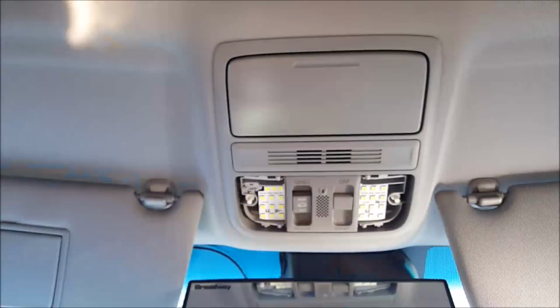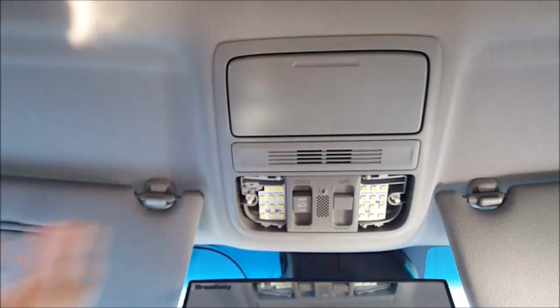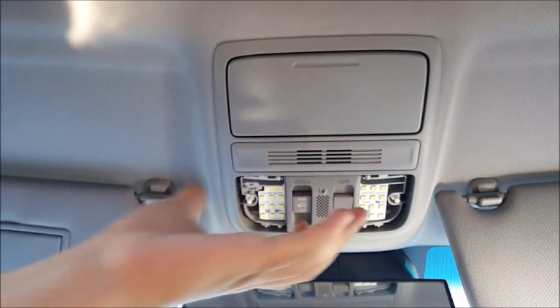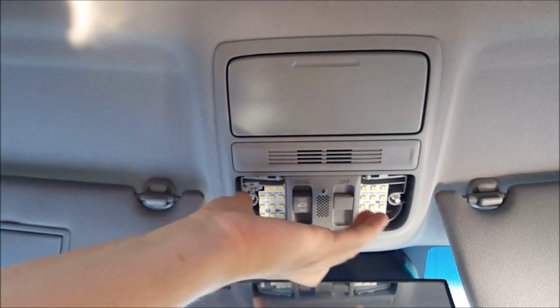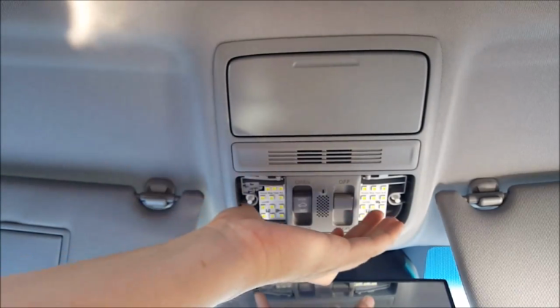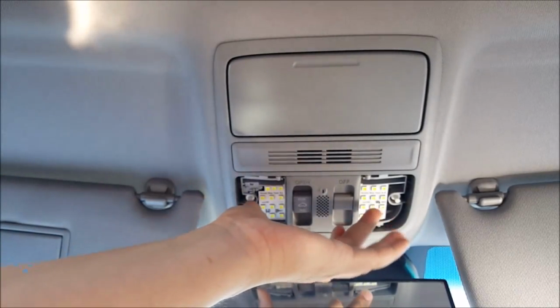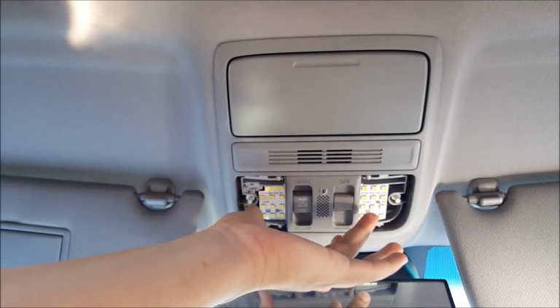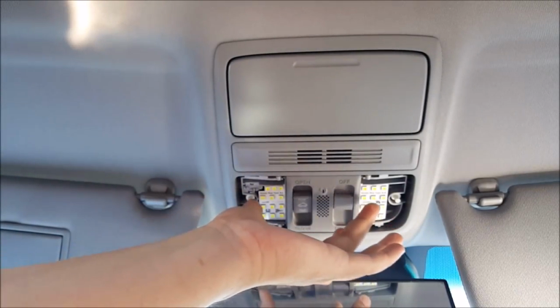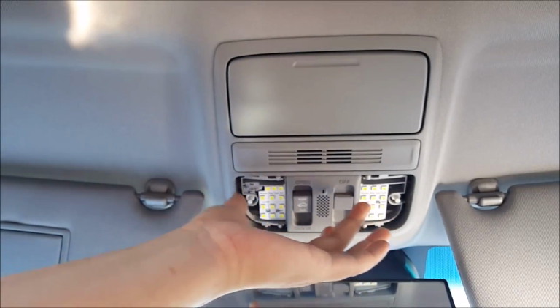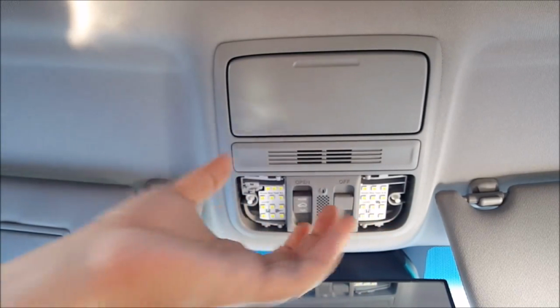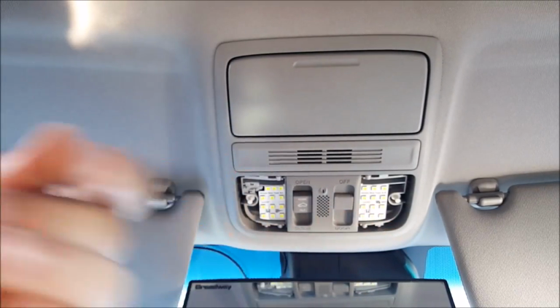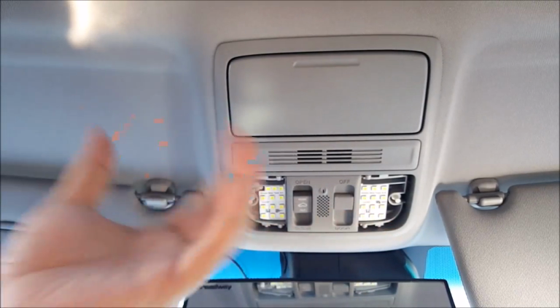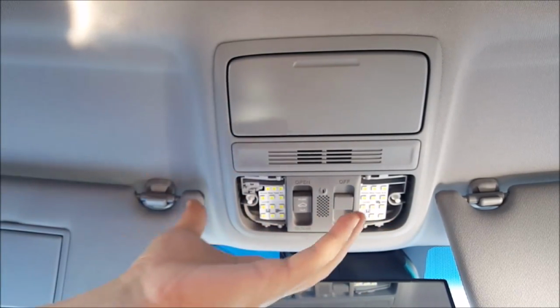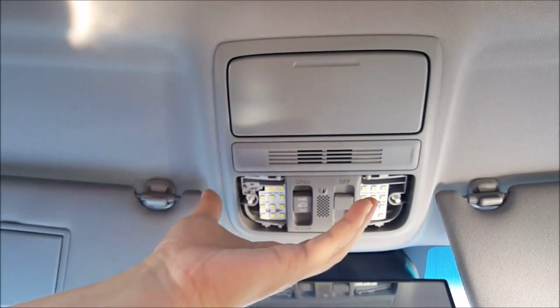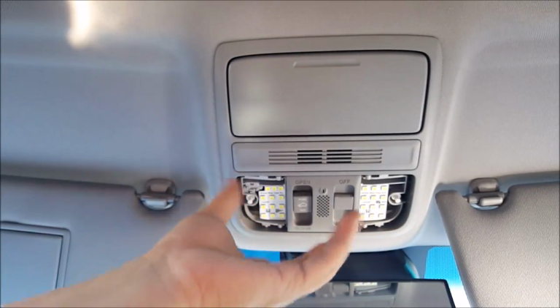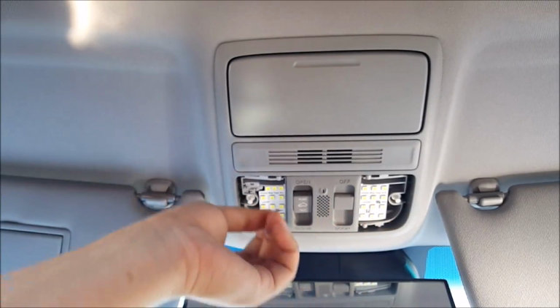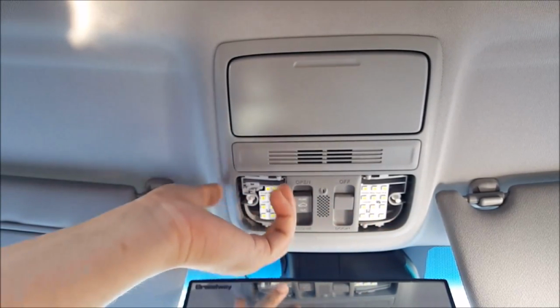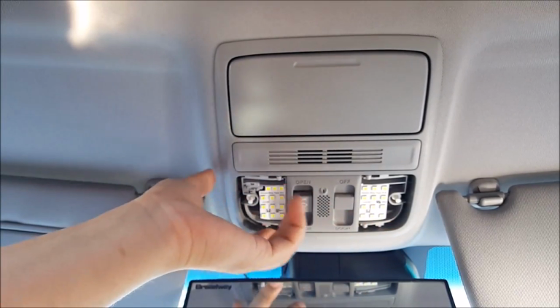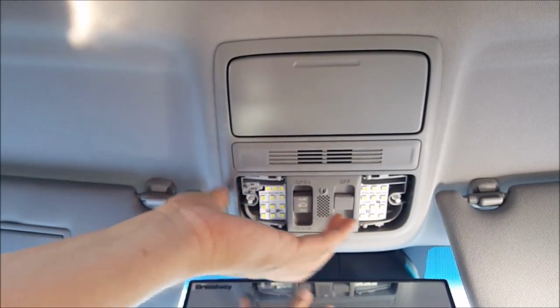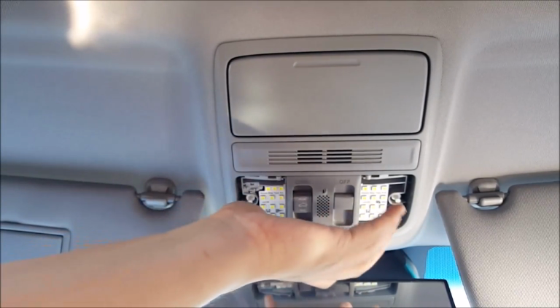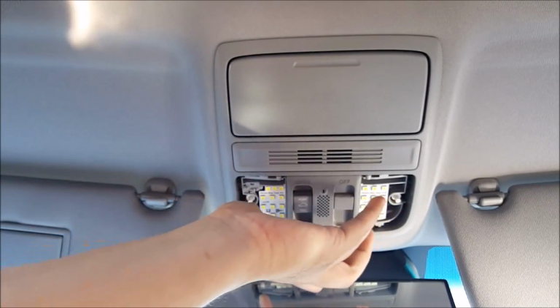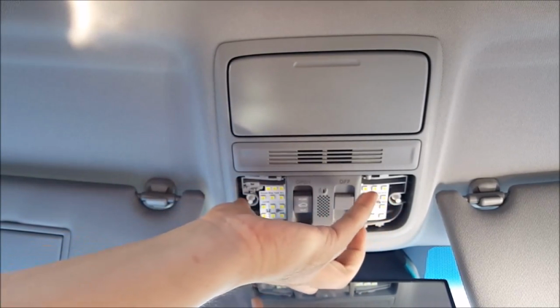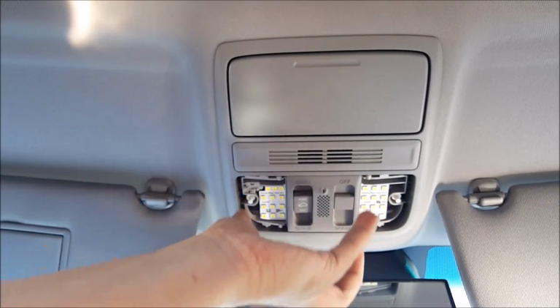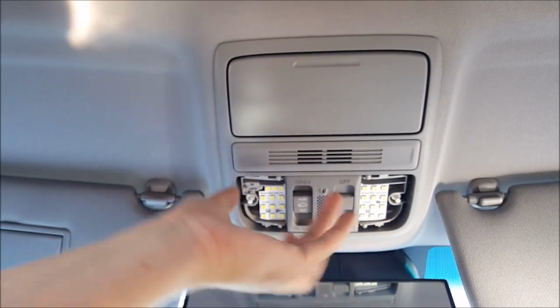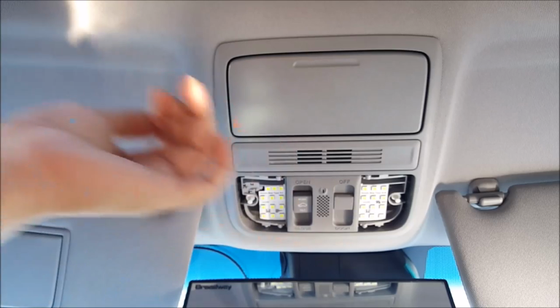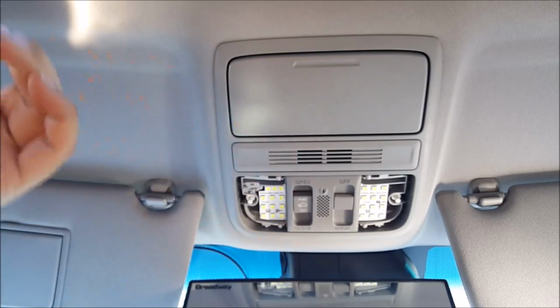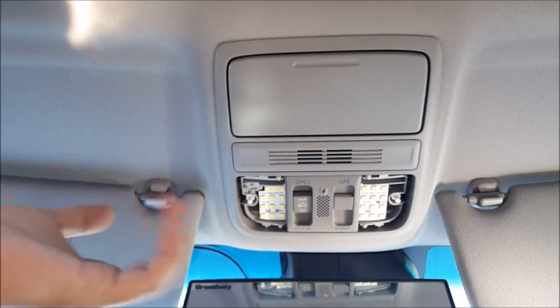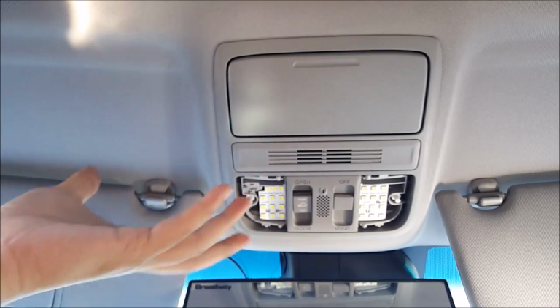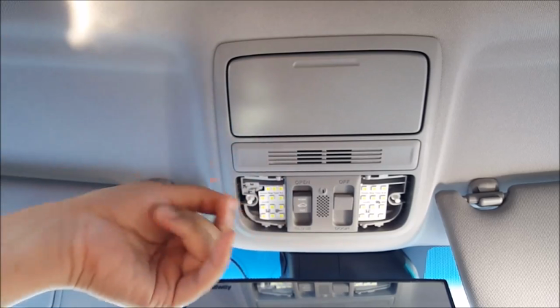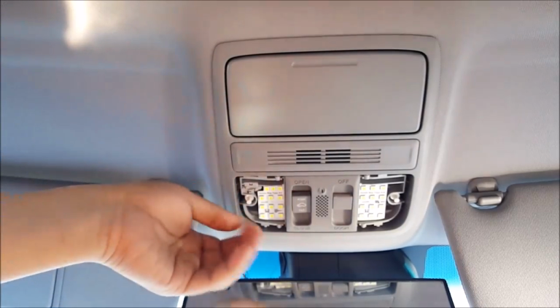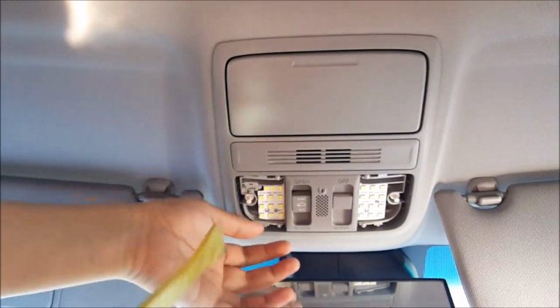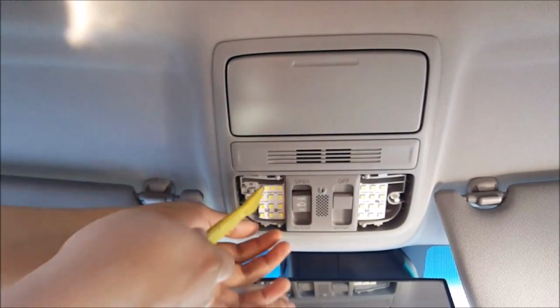Now I have LEDs in here. If you don't have LEDs, it'll be a simple bulb — just remove the bulb.